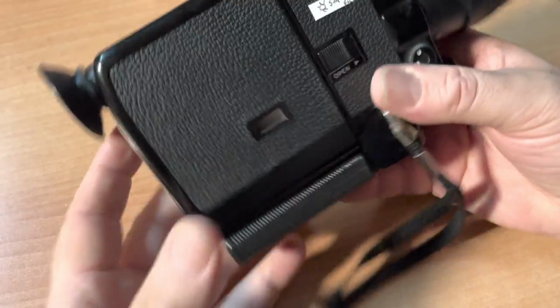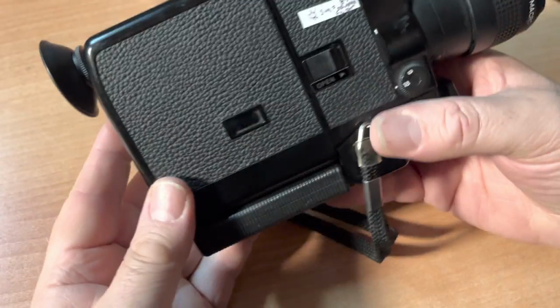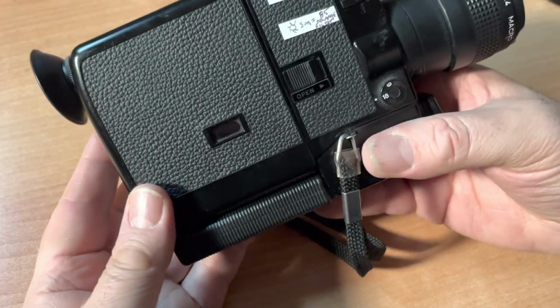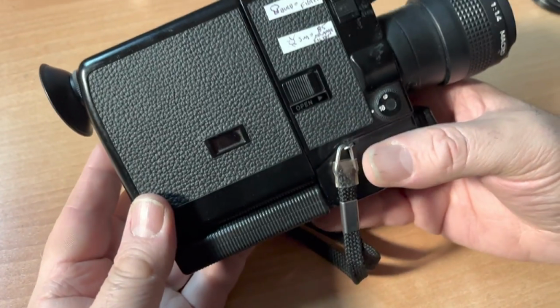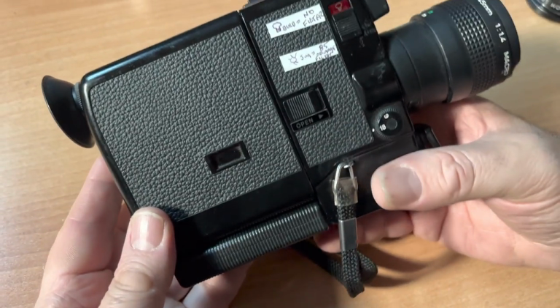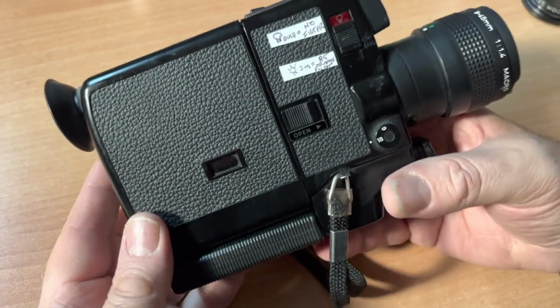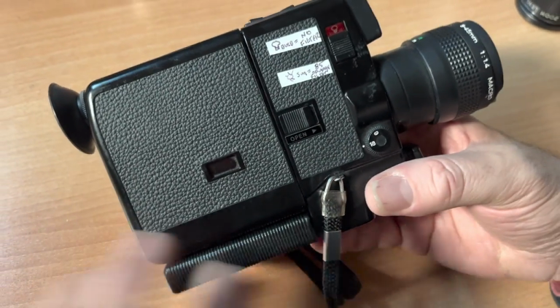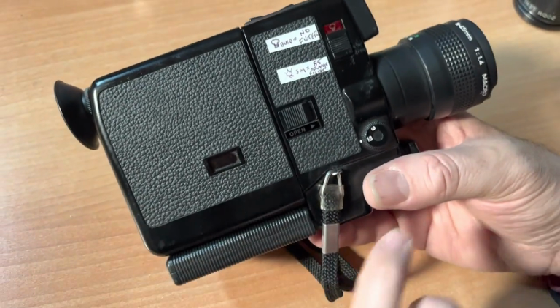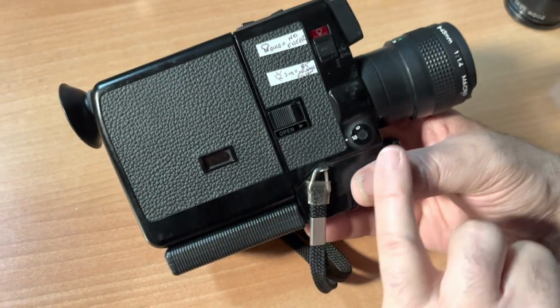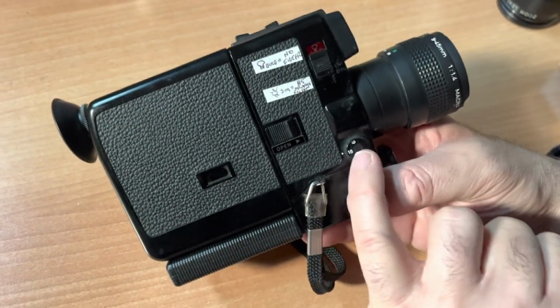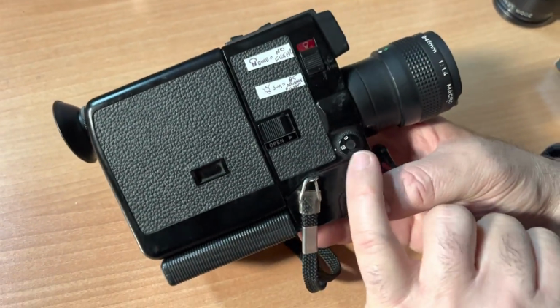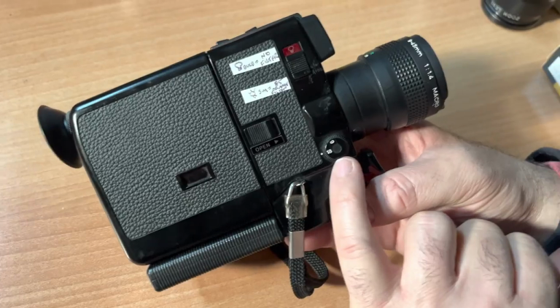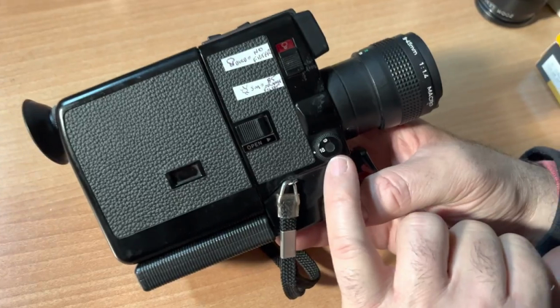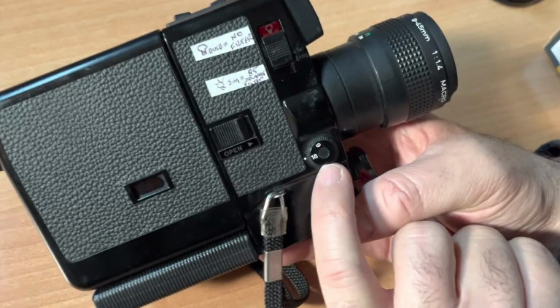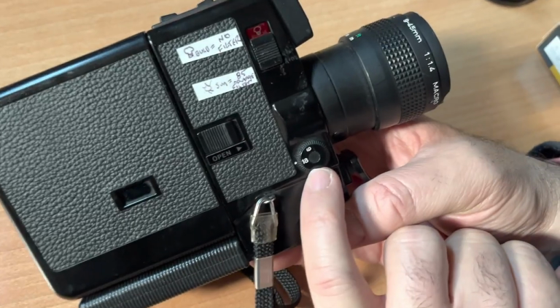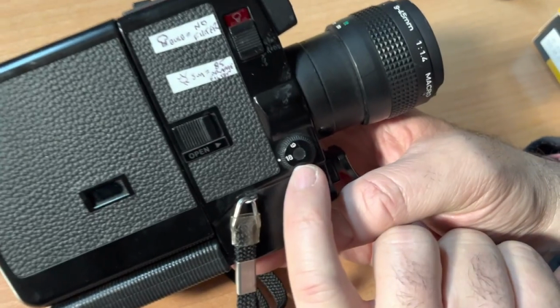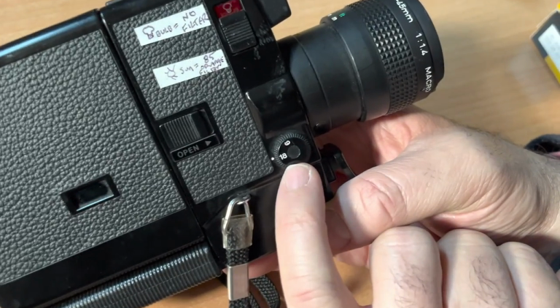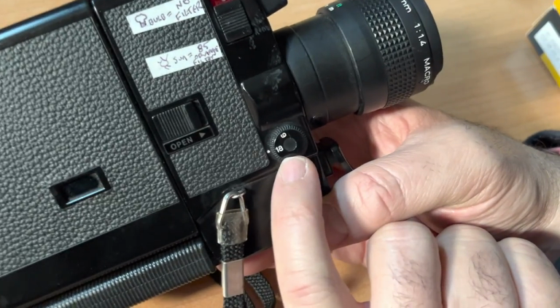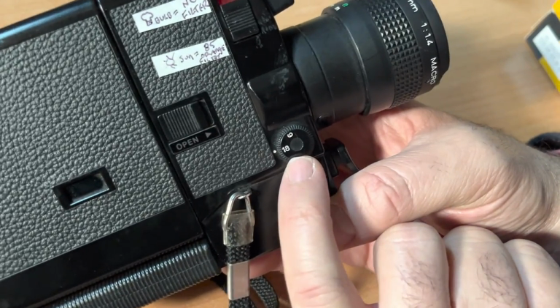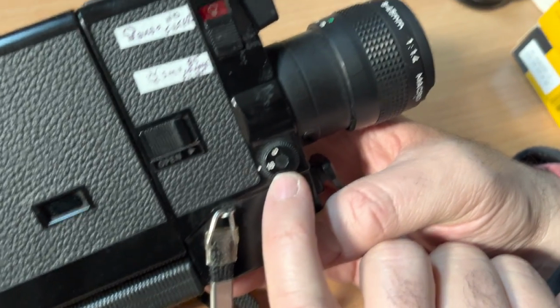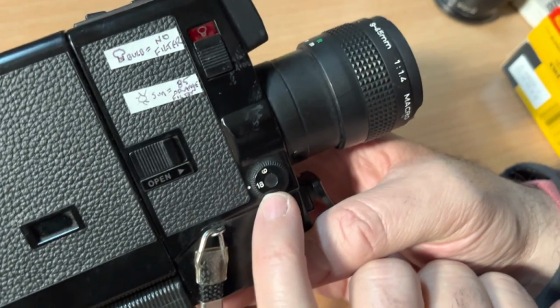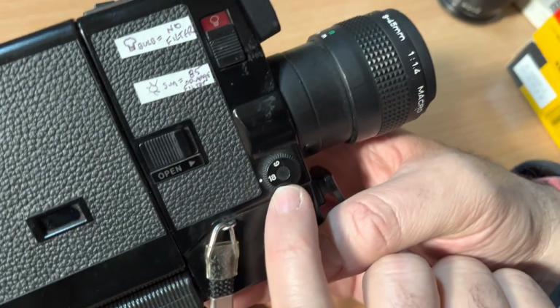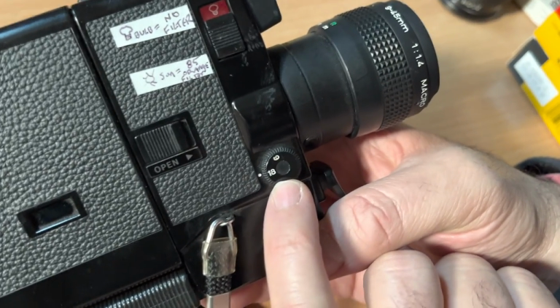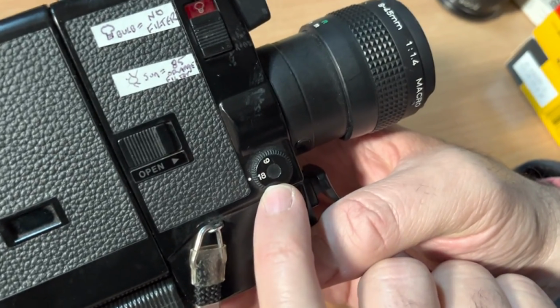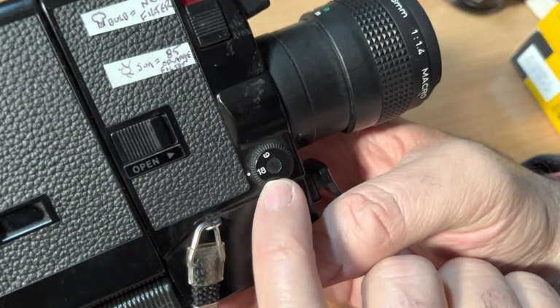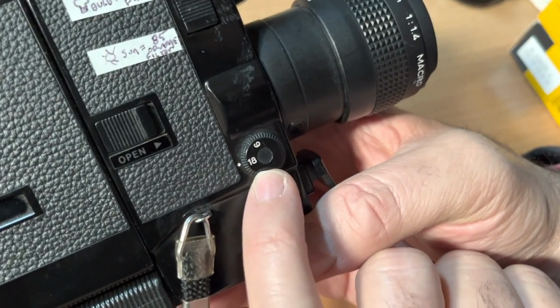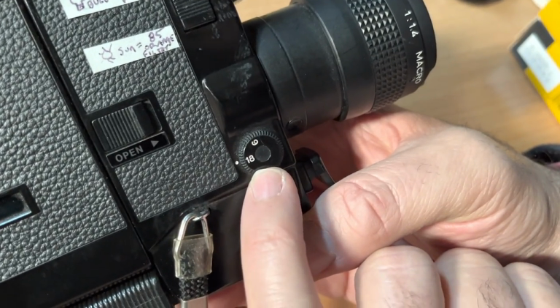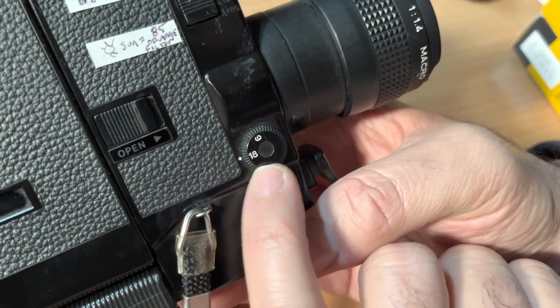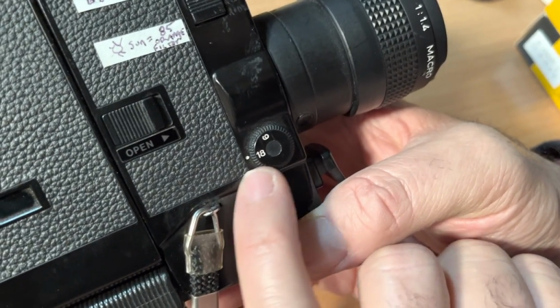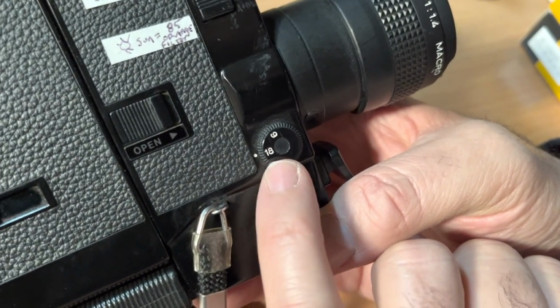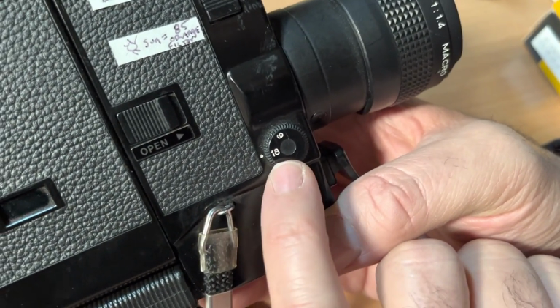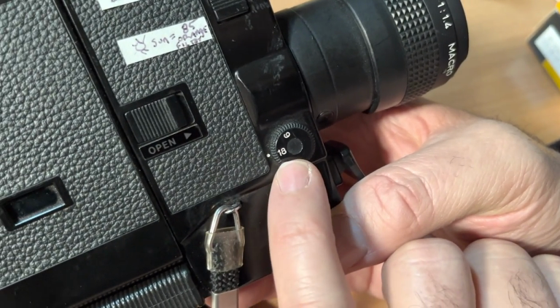Flip side of the camera — here's what you need to know. You have a choice of 18 frames a second or nine frames a second. The standard is 18.